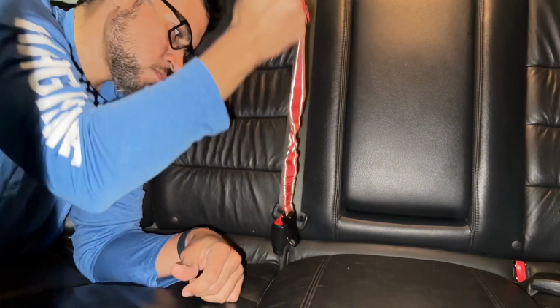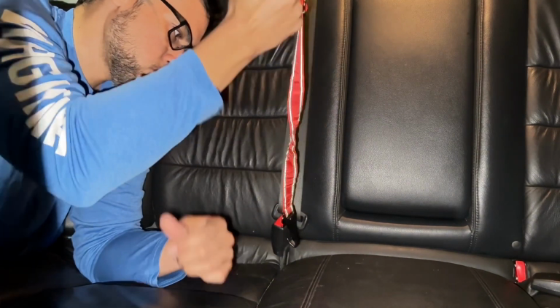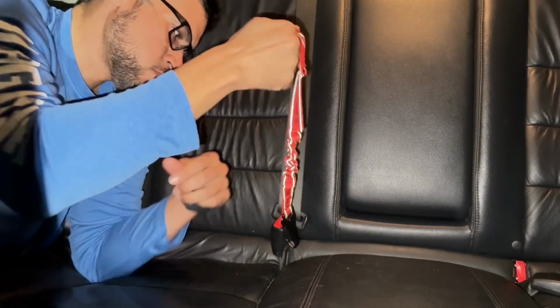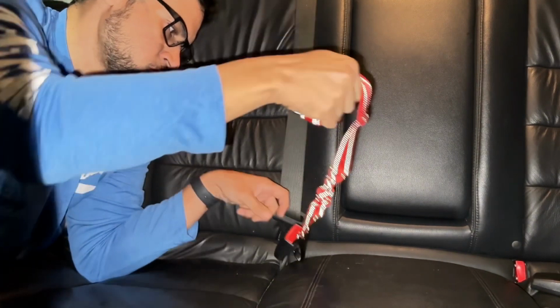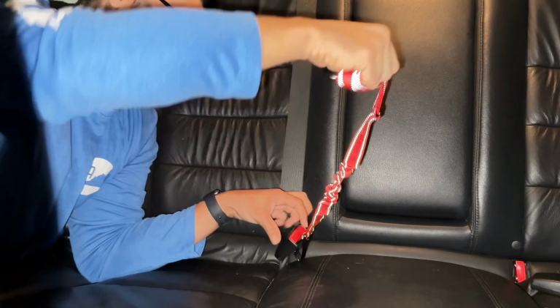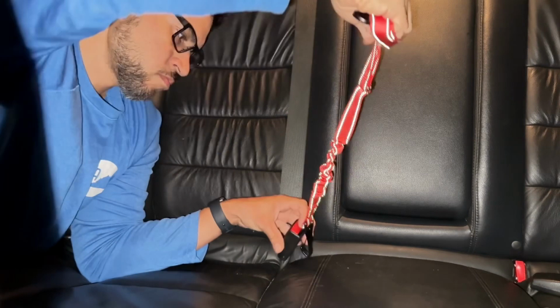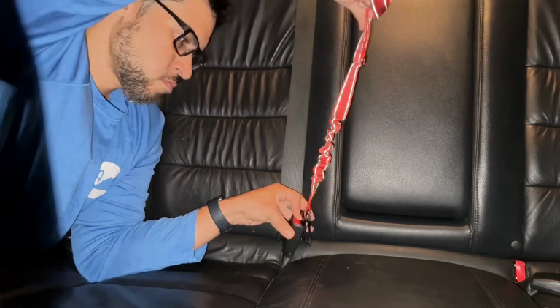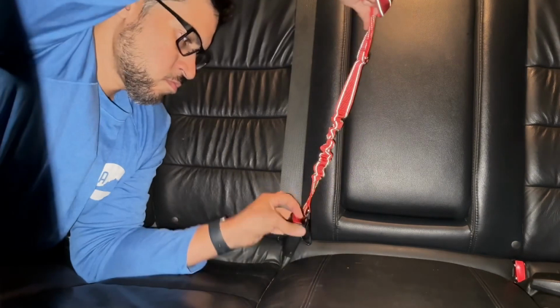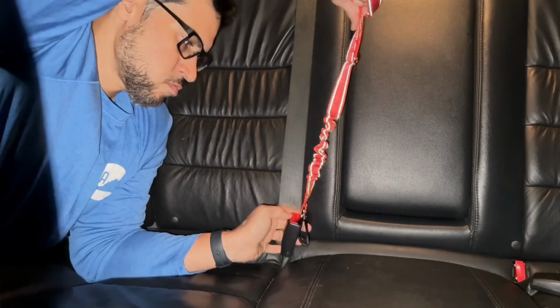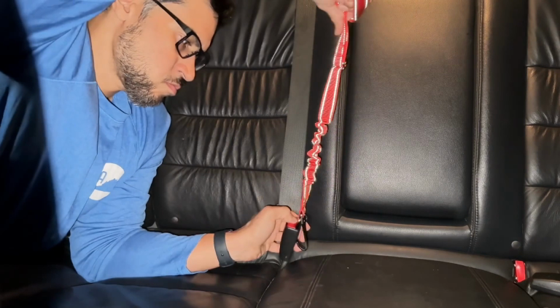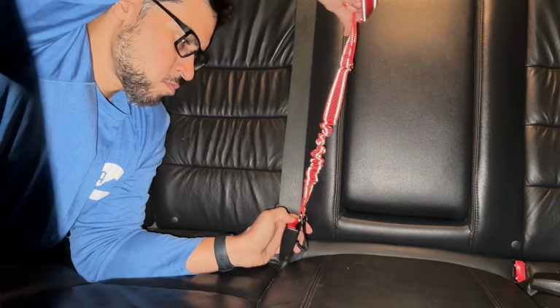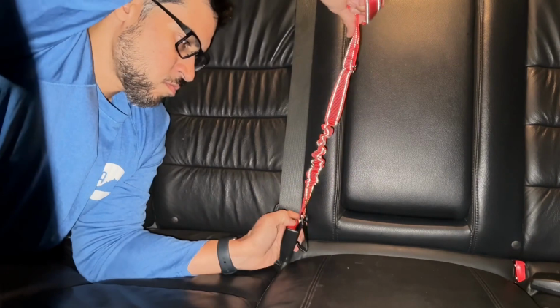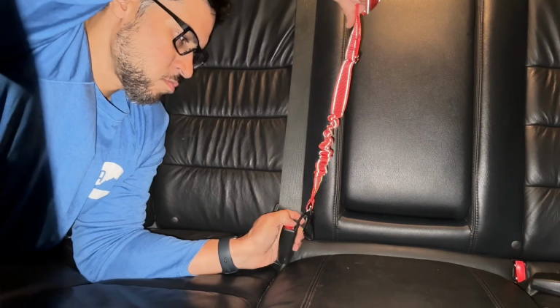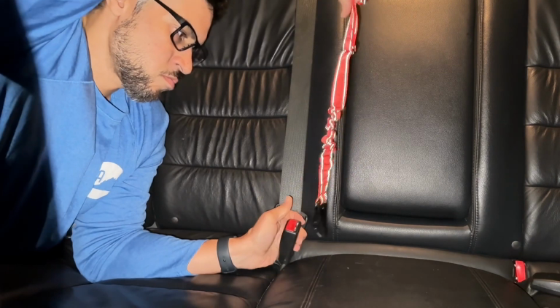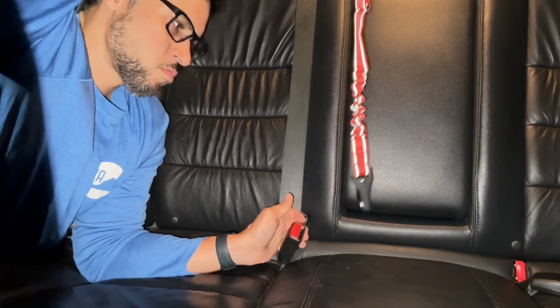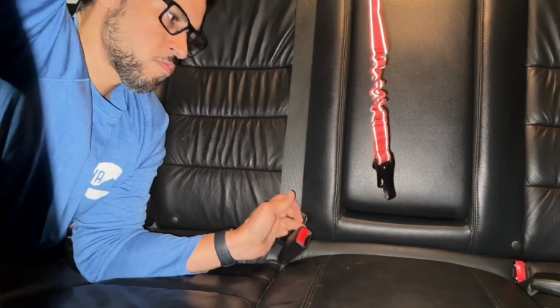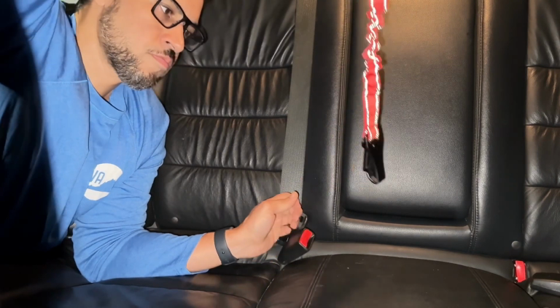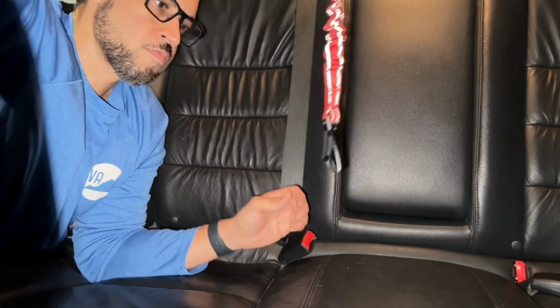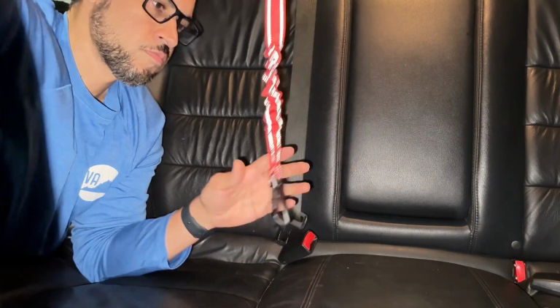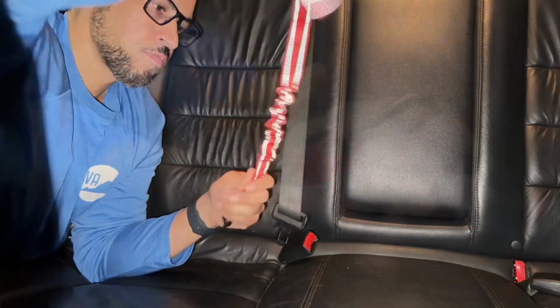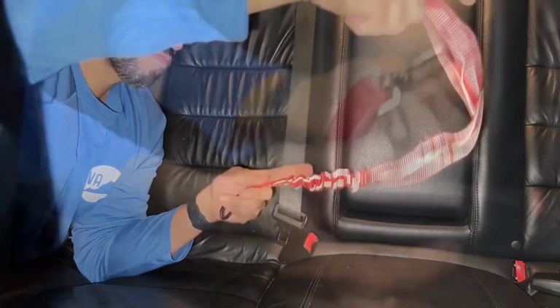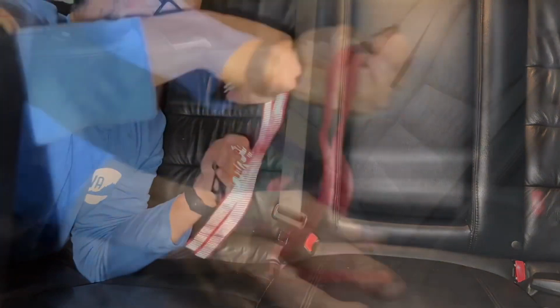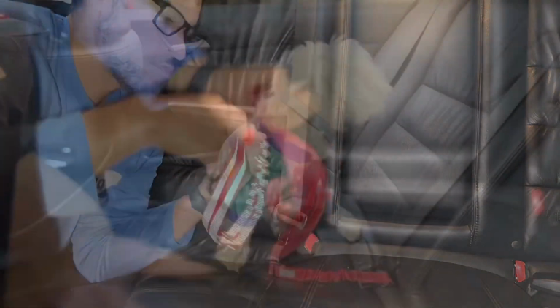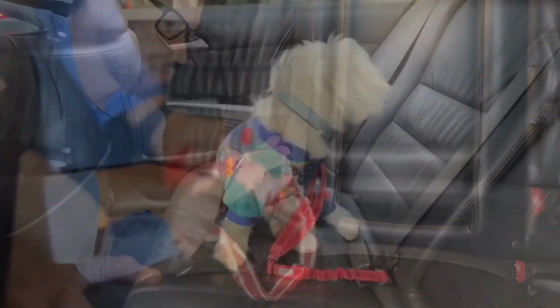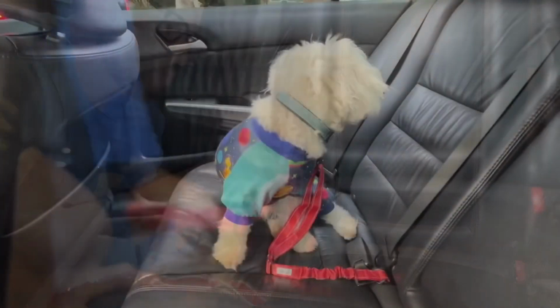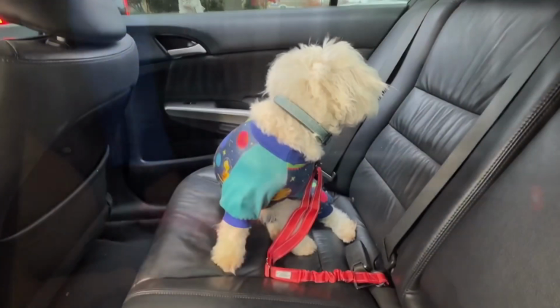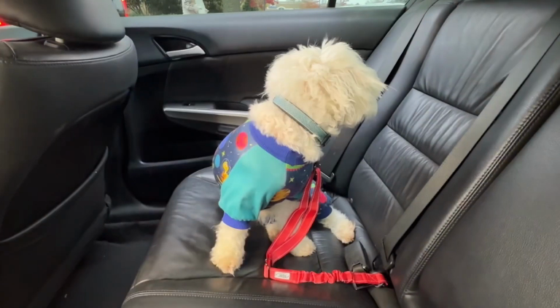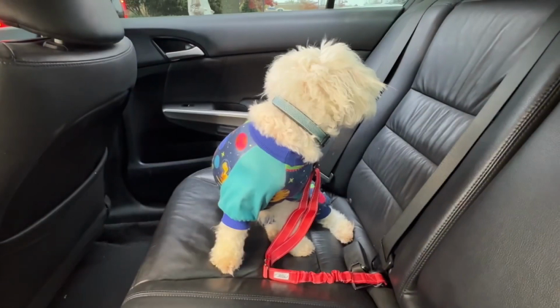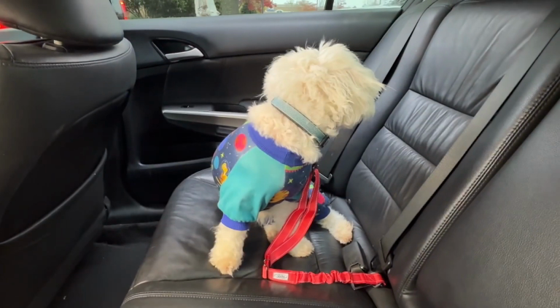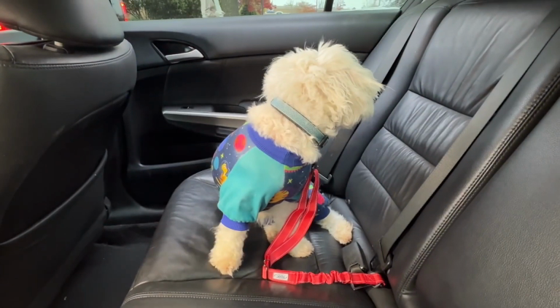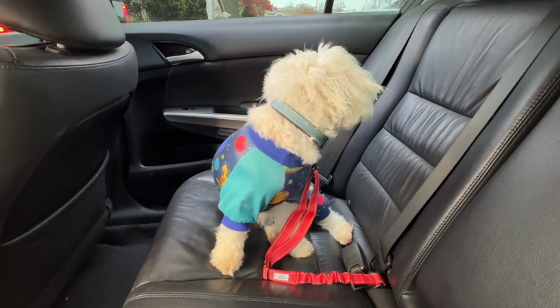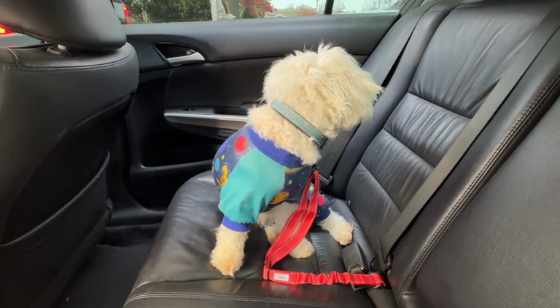To release, simply press the seat belt release button and it comes right out.